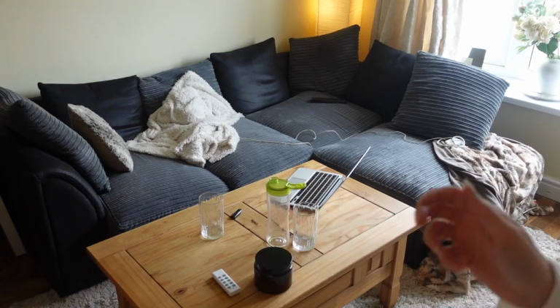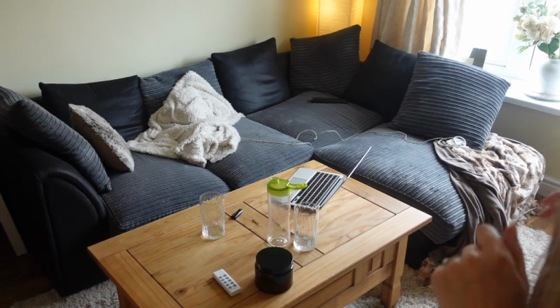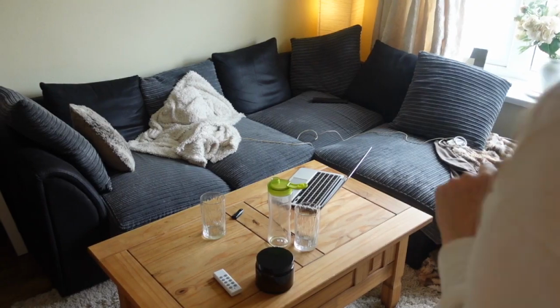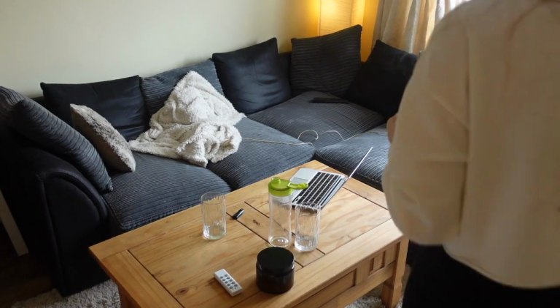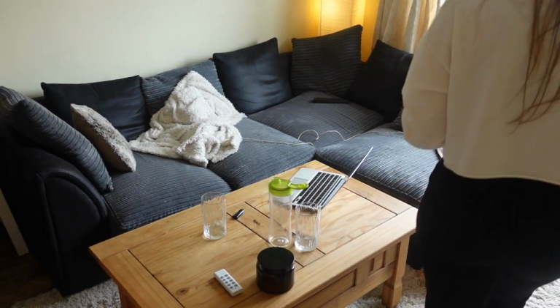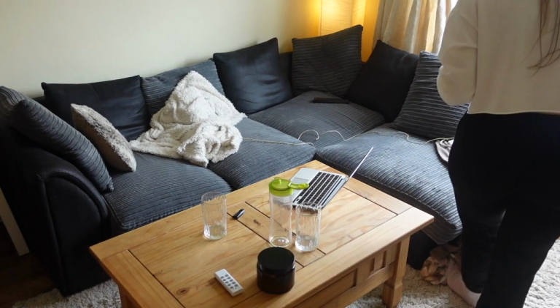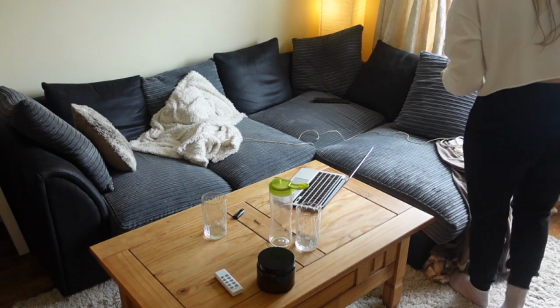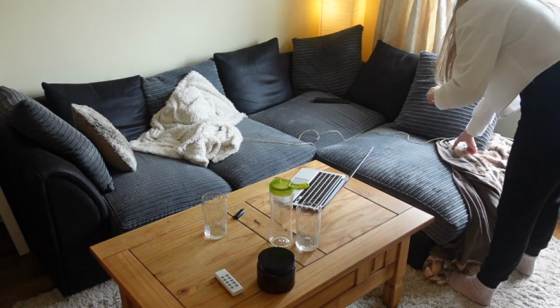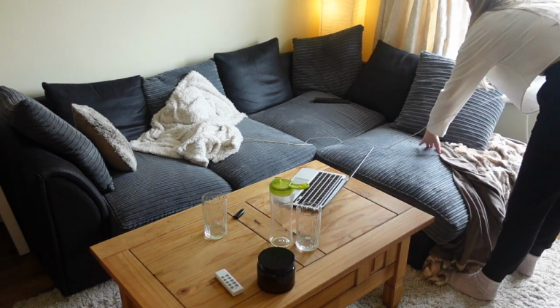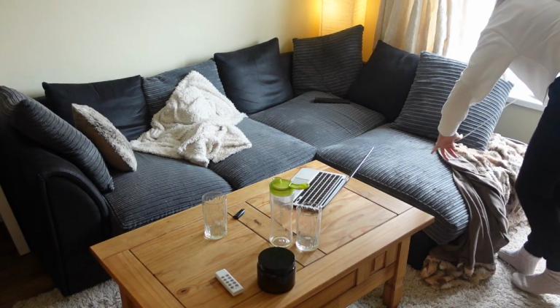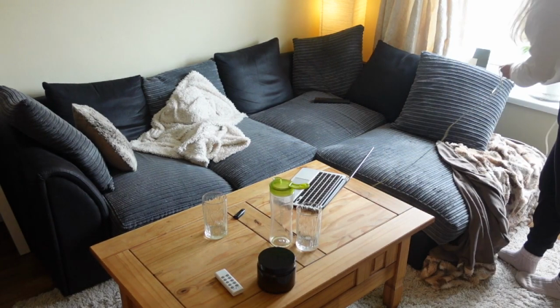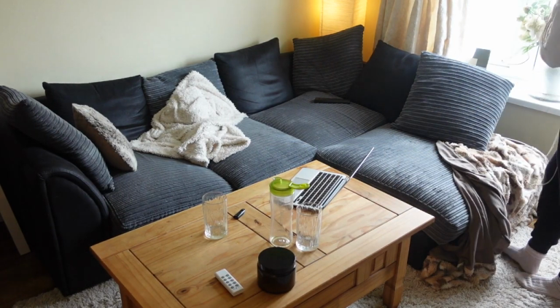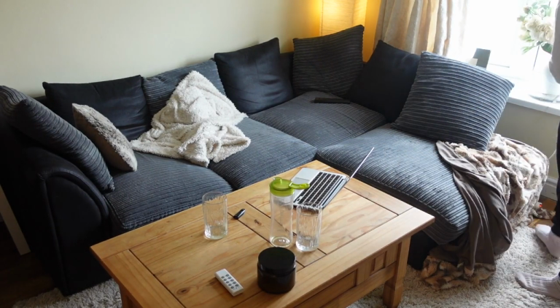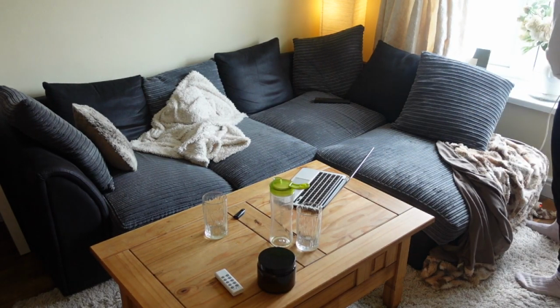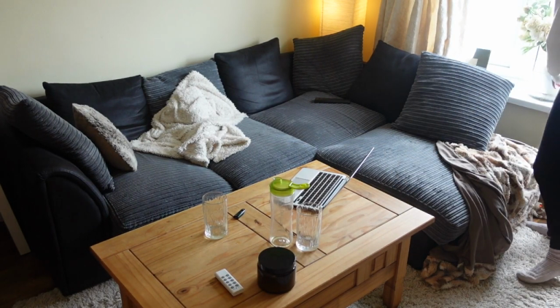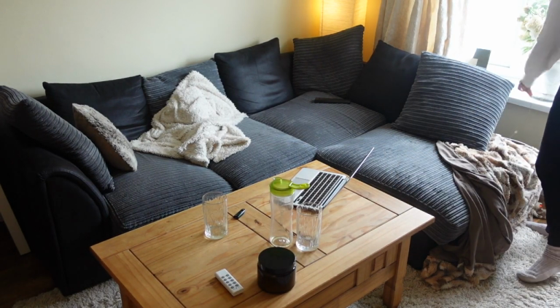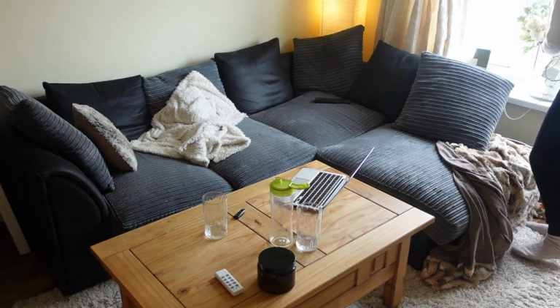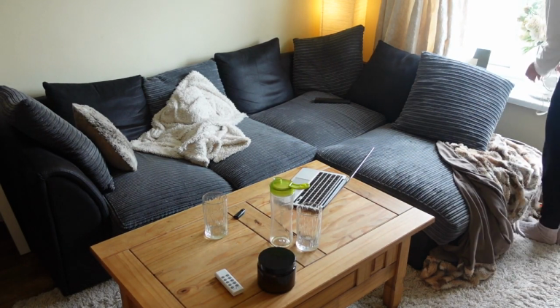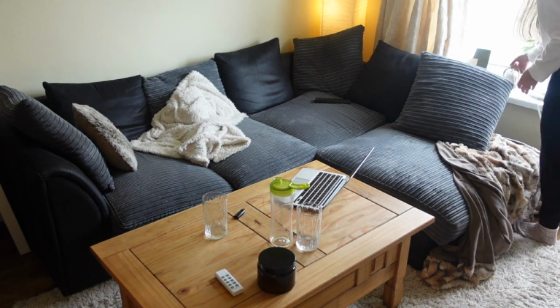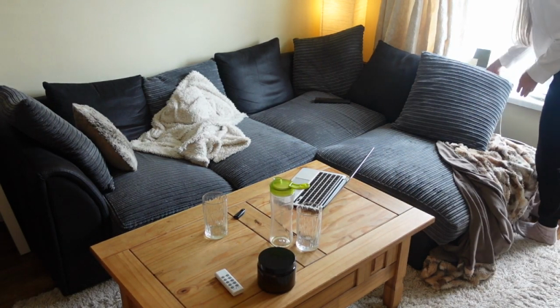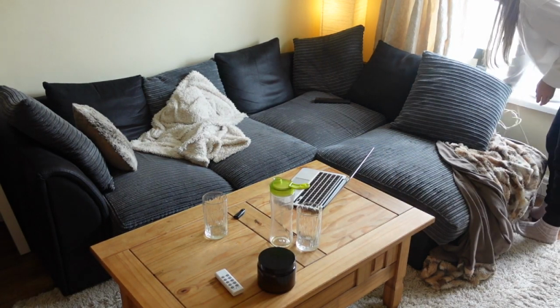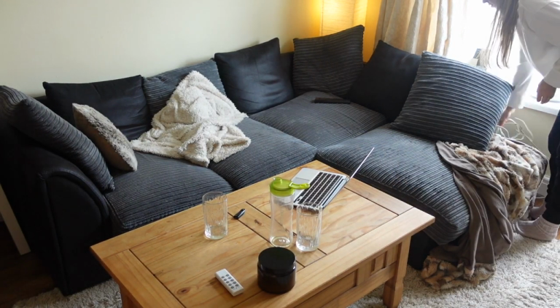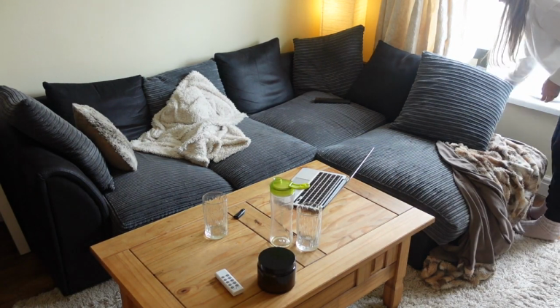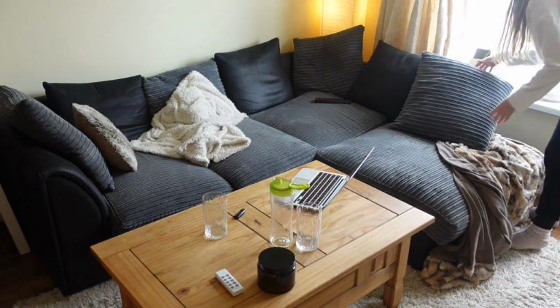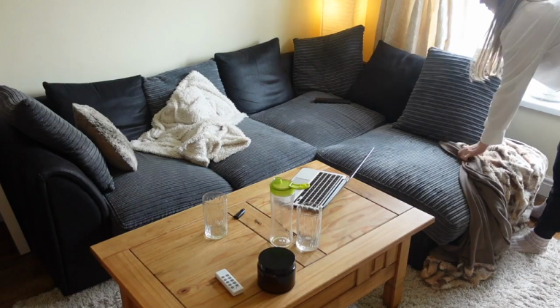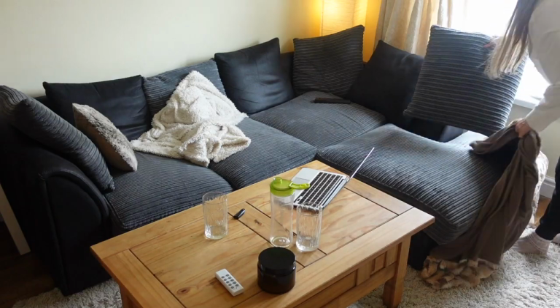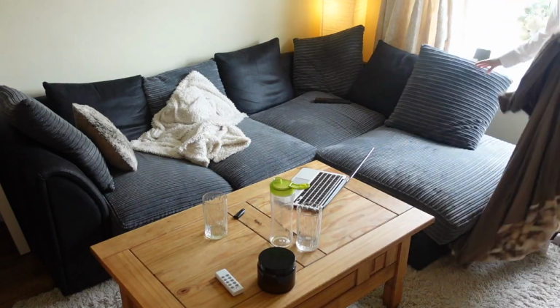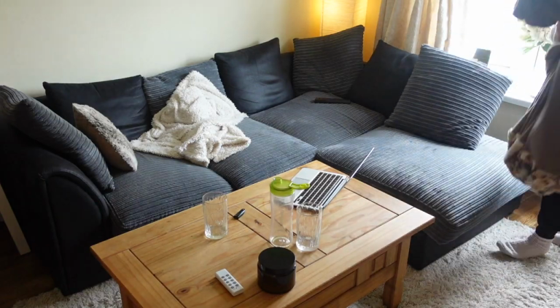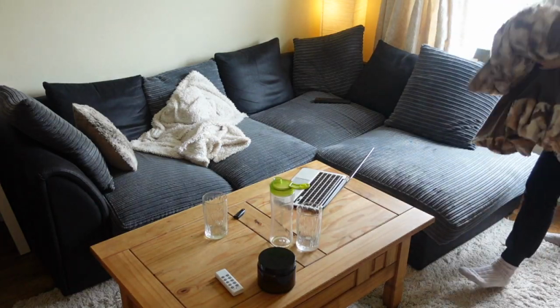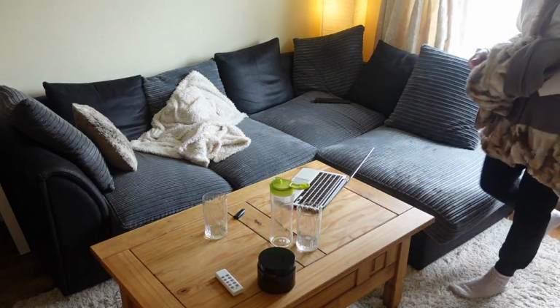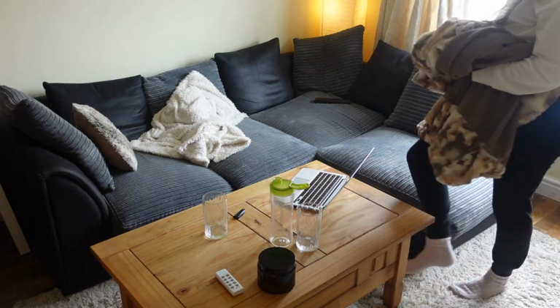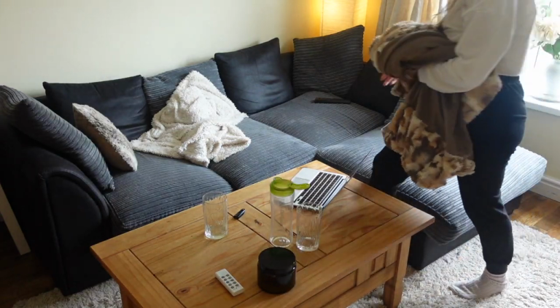Next I'm just doing a quick little tidy around and putting everything back where it should be.